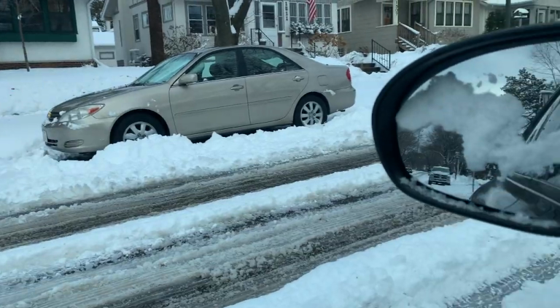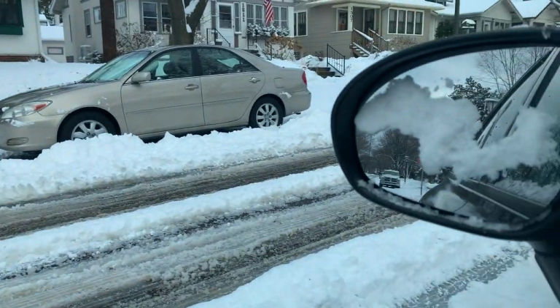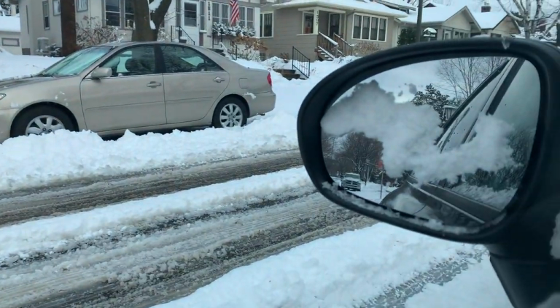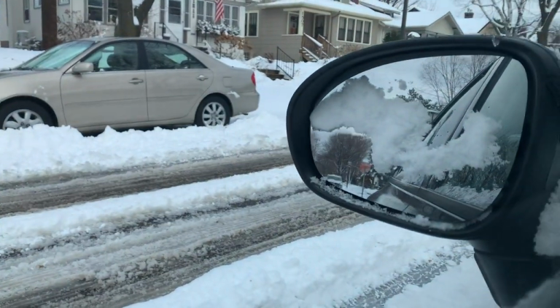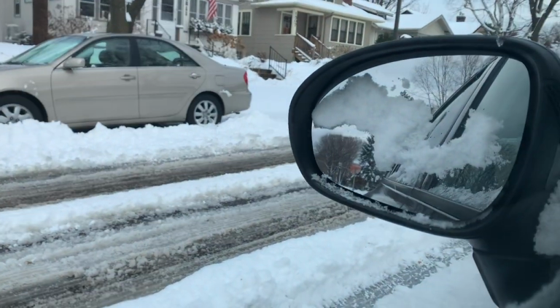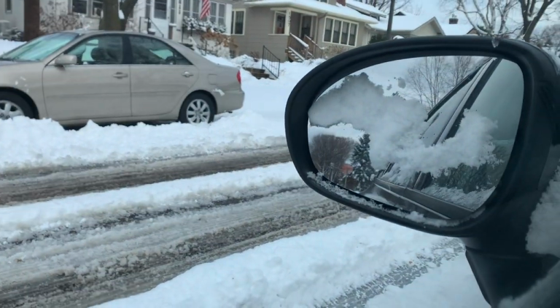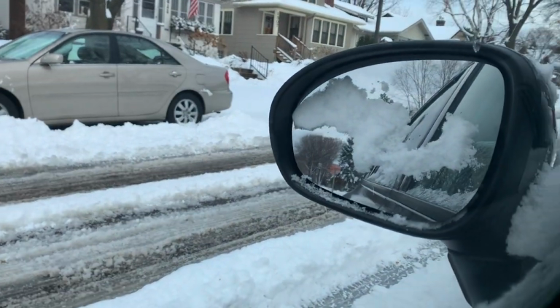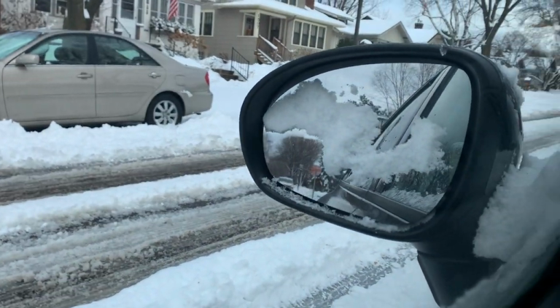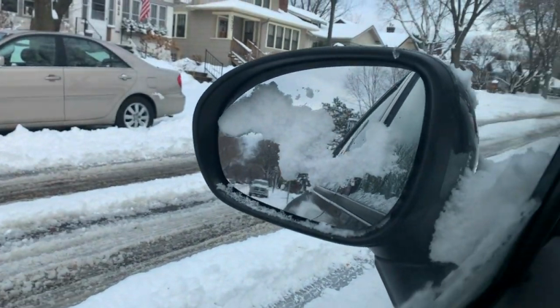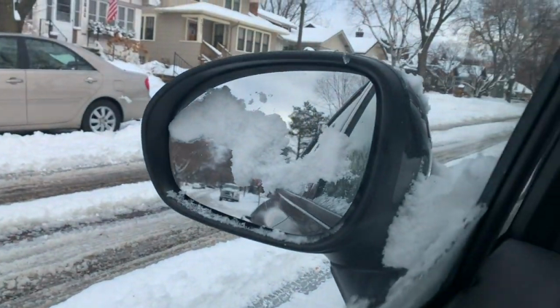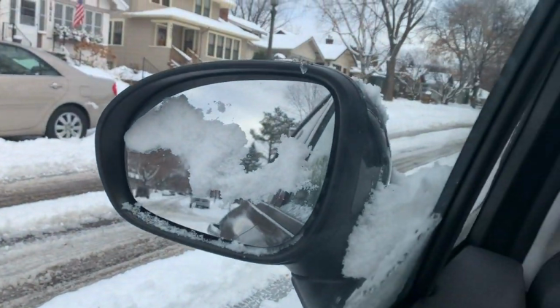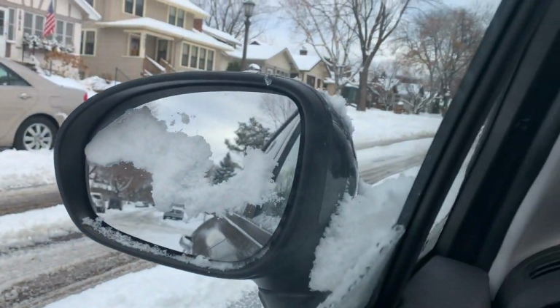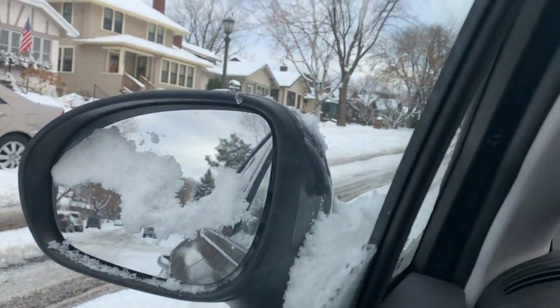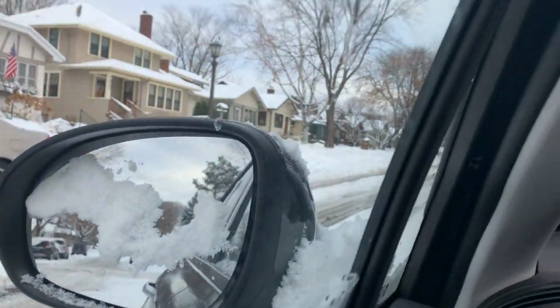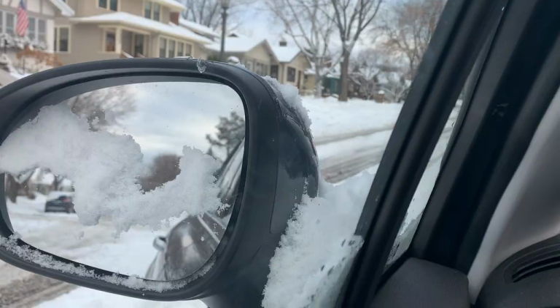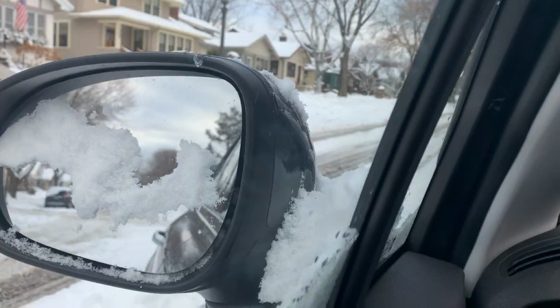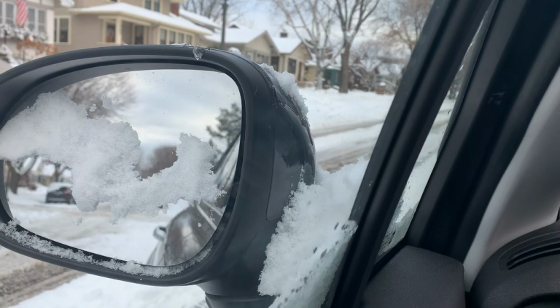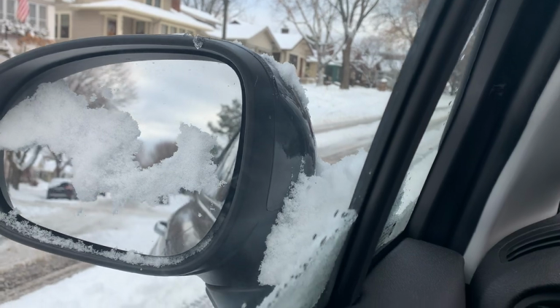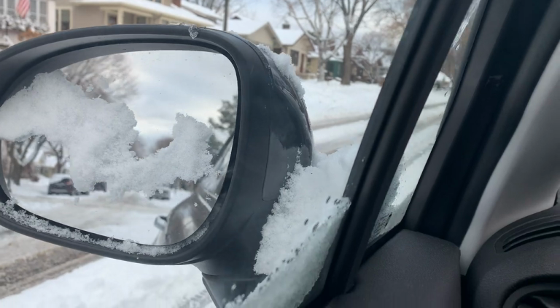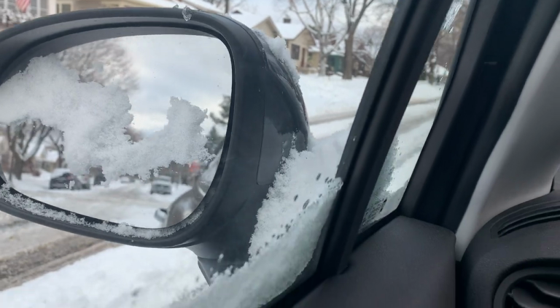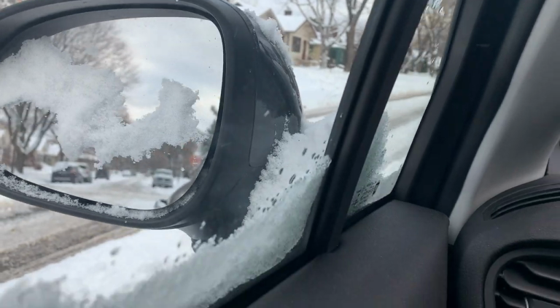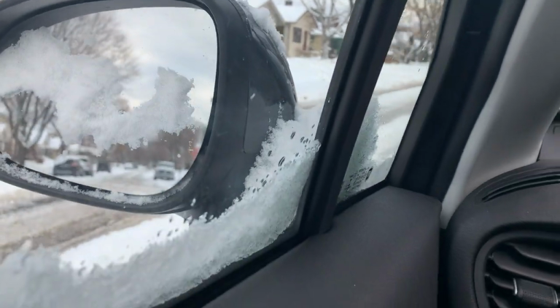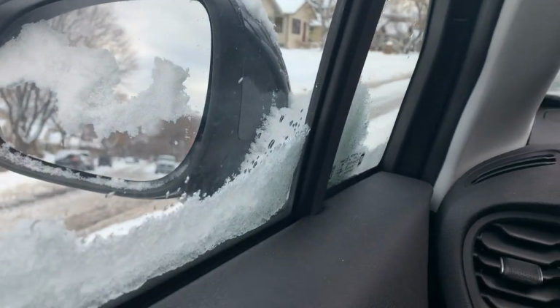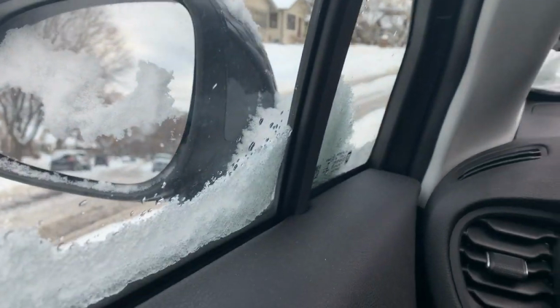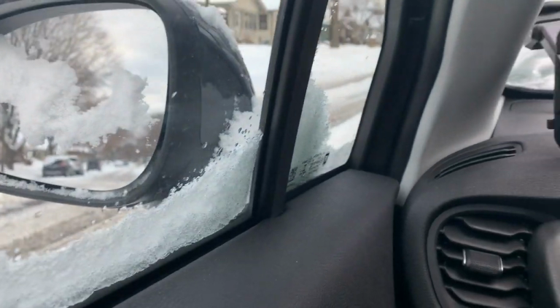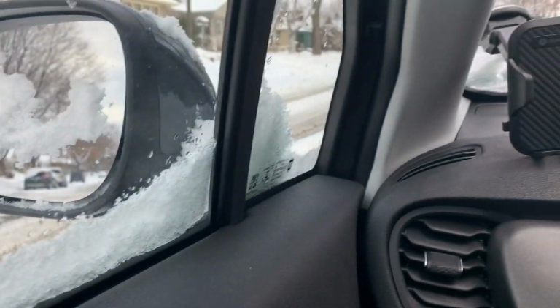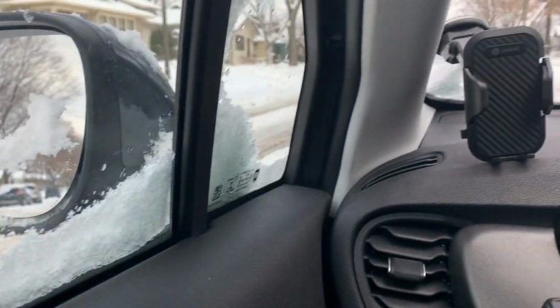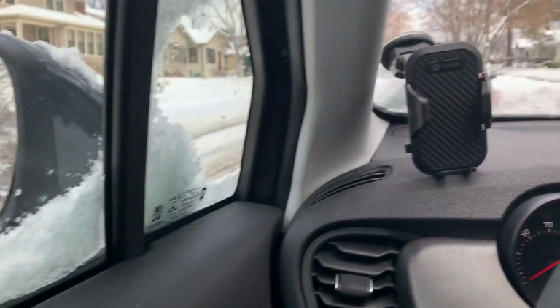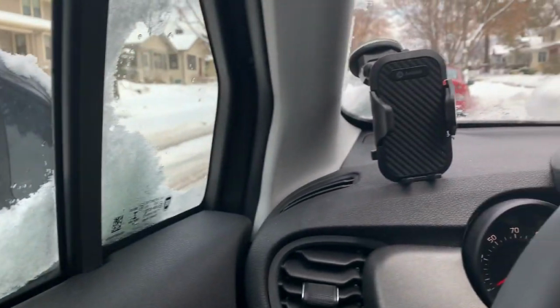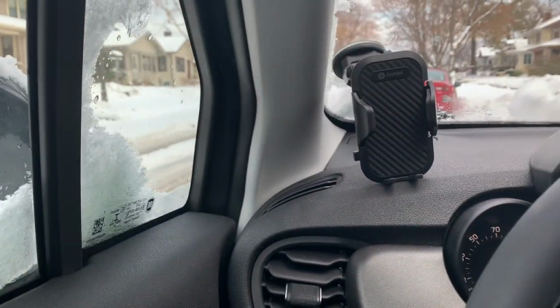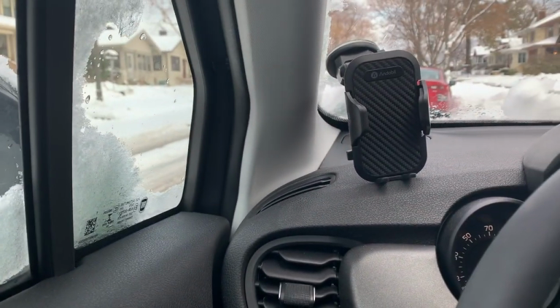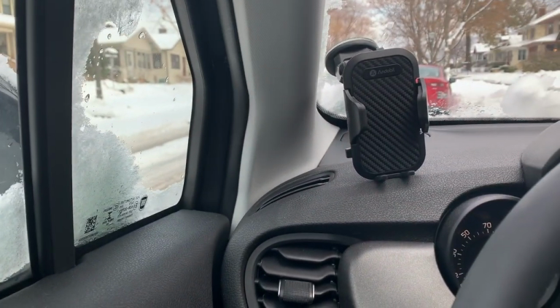It really snowed so much. Anyway, here we go.